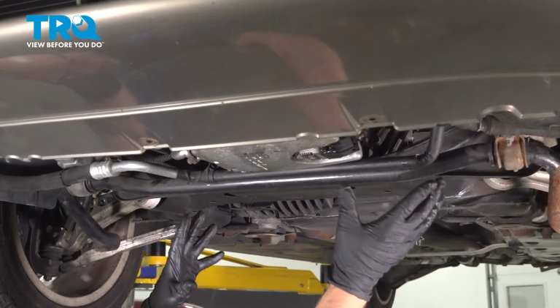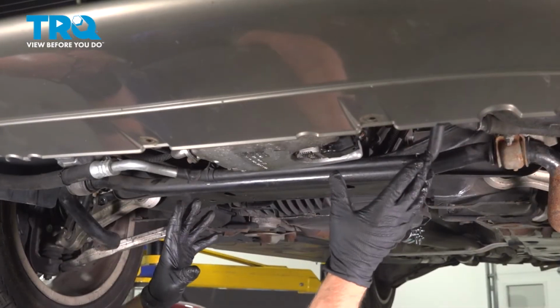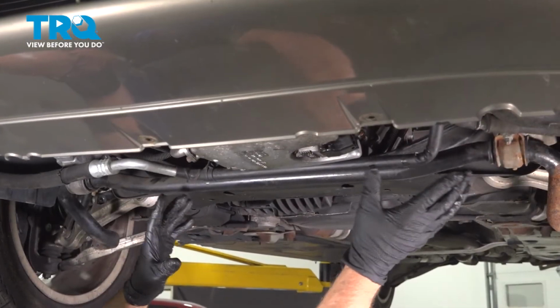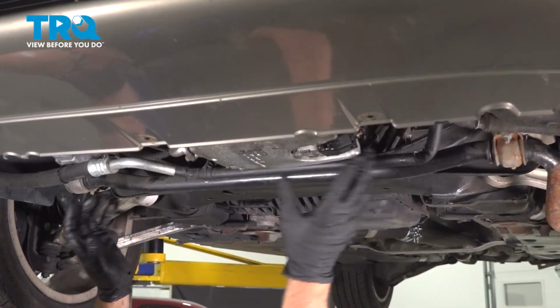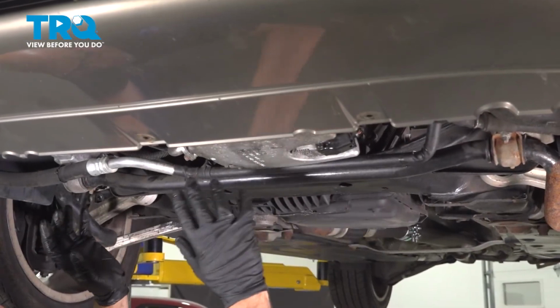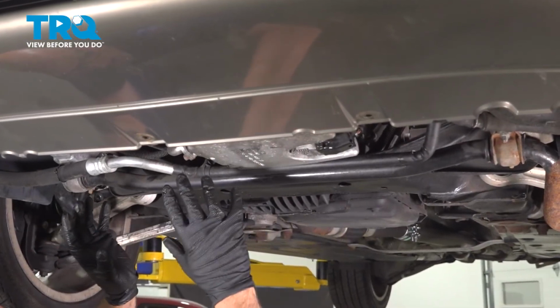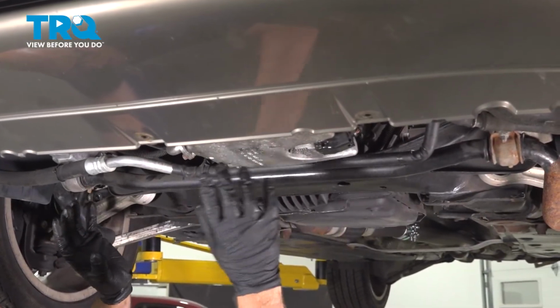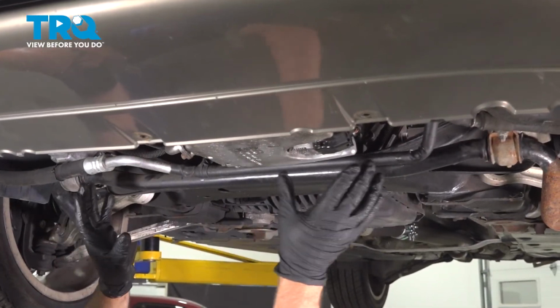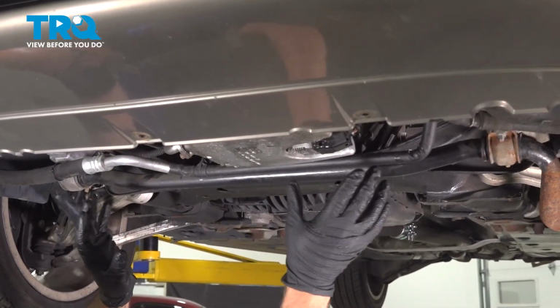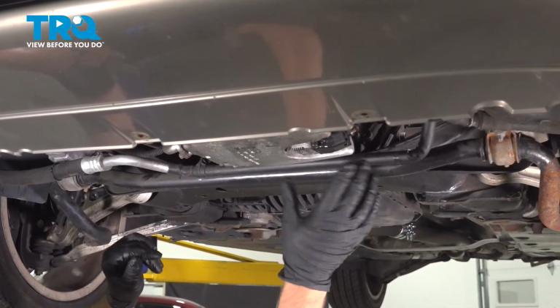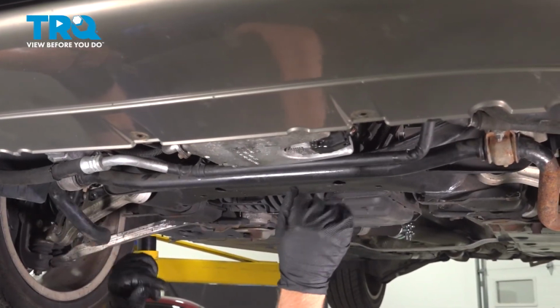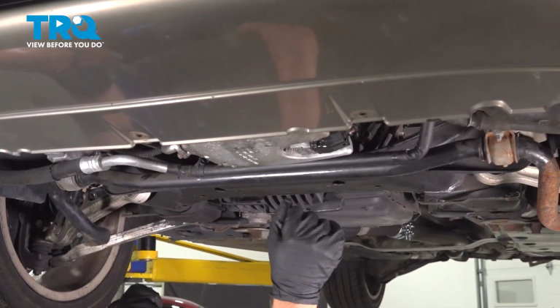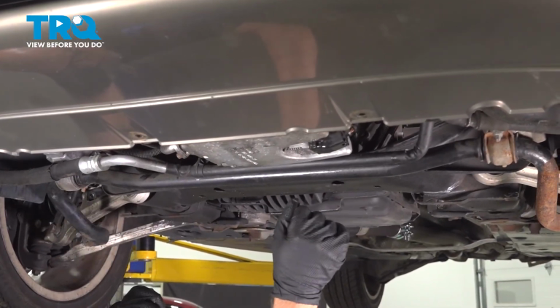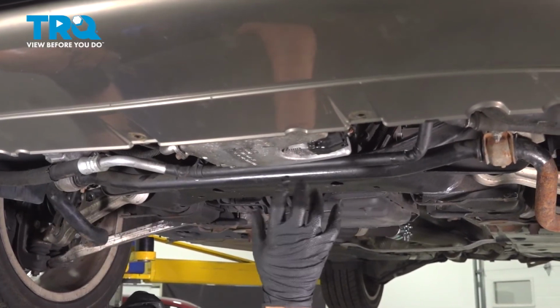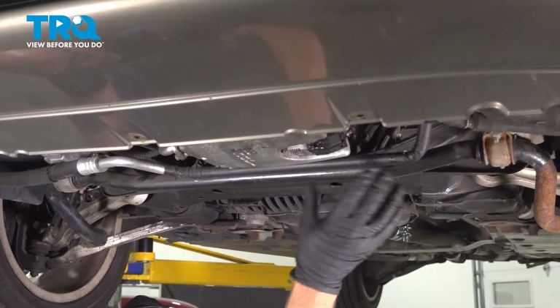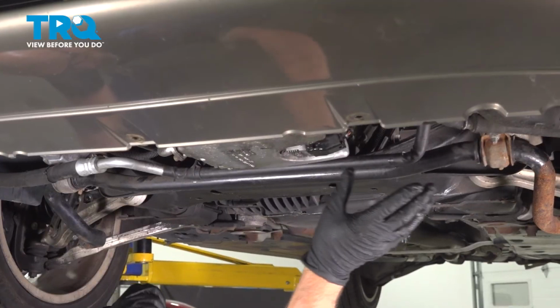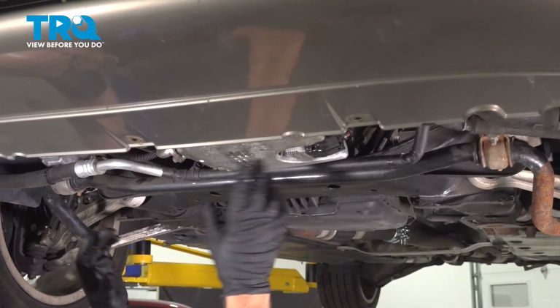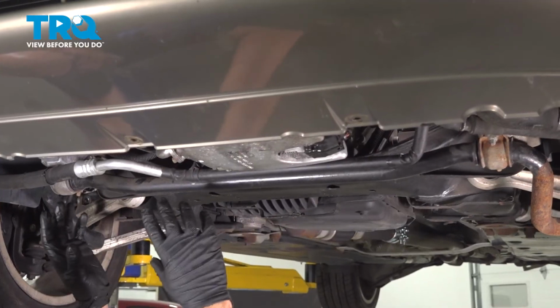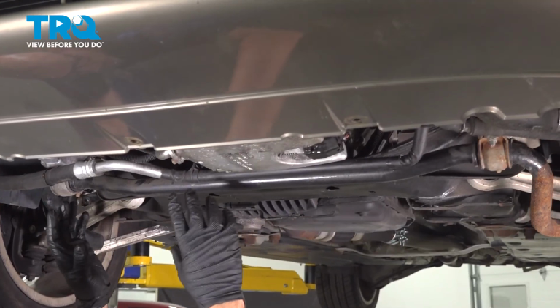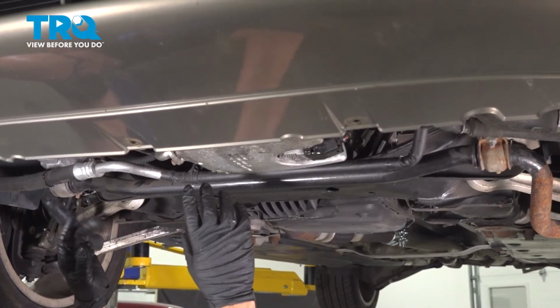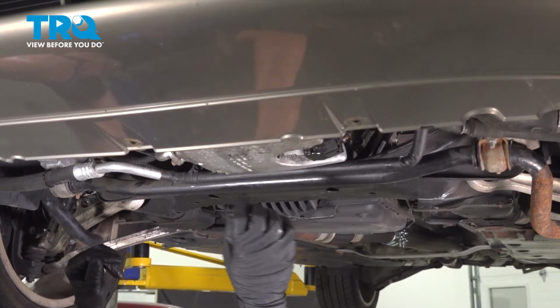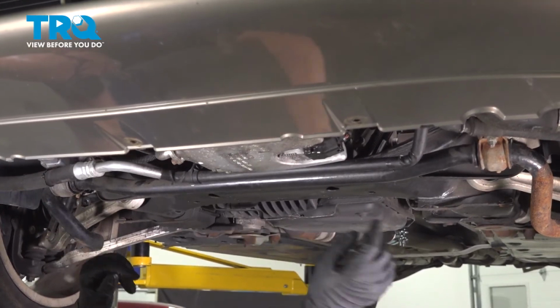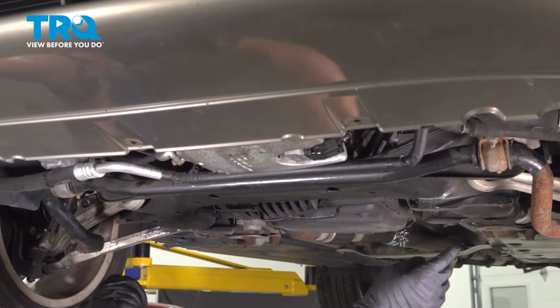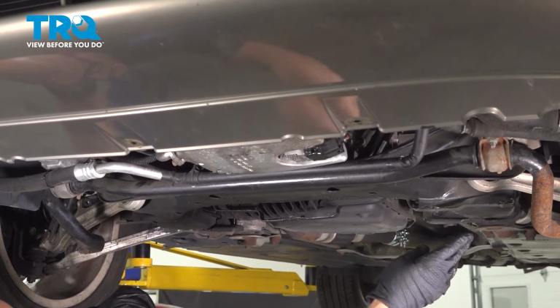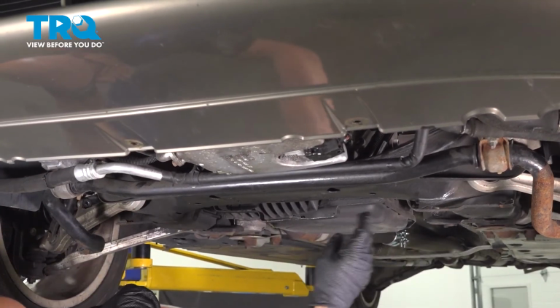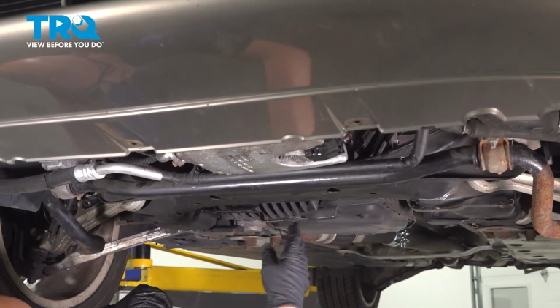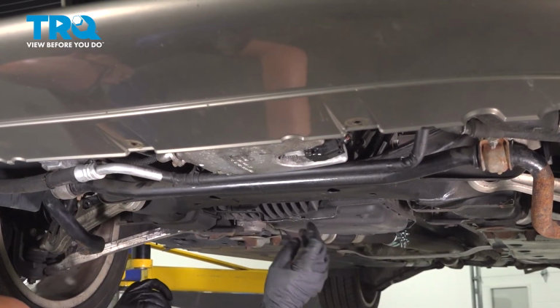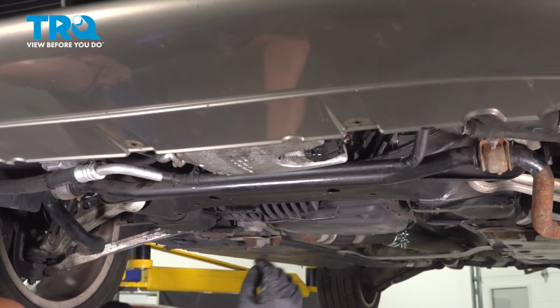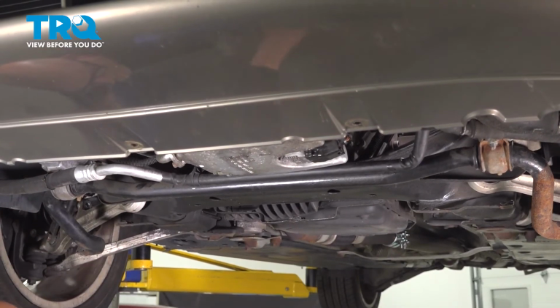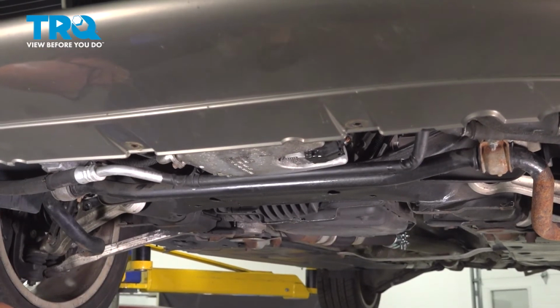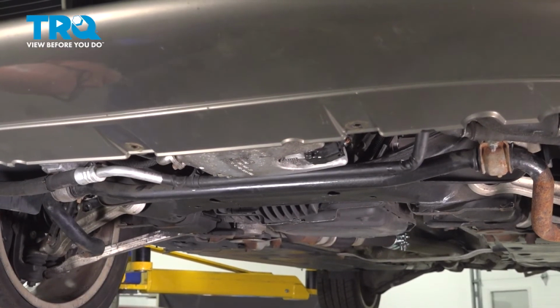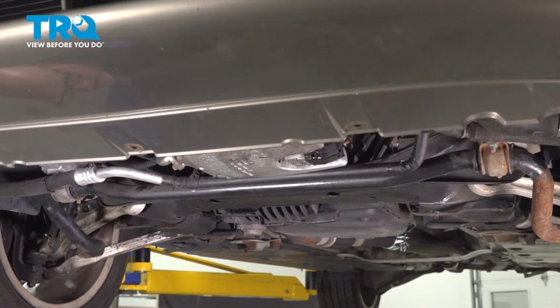Underneath, if you have a shield on your vehicle, you want to put that back up and secure all the fasteners.